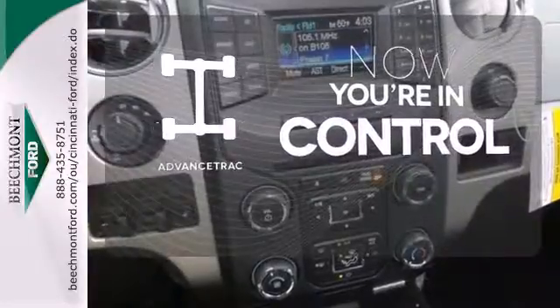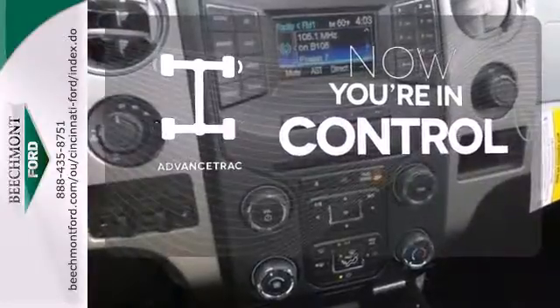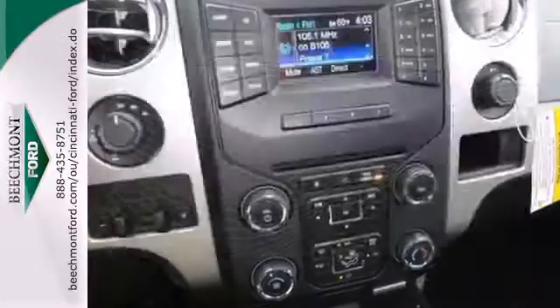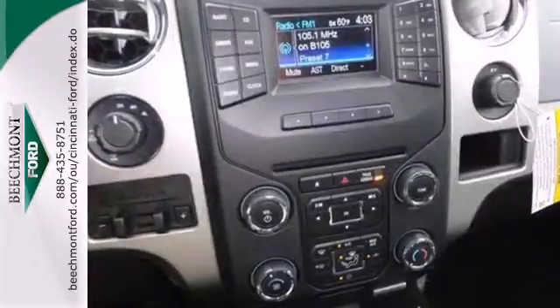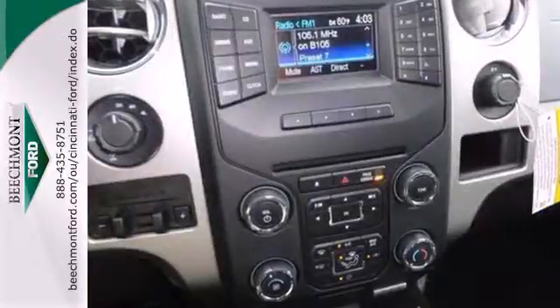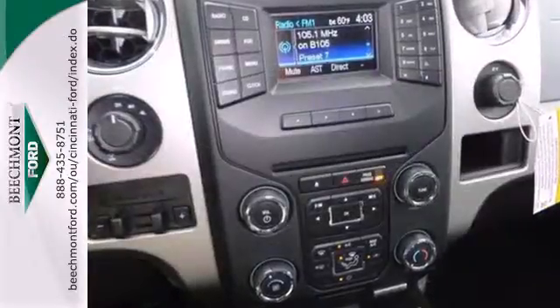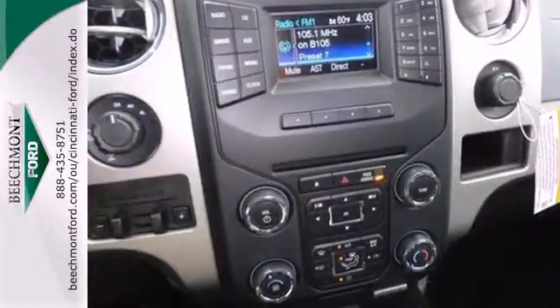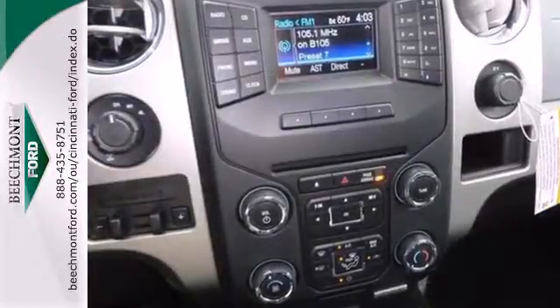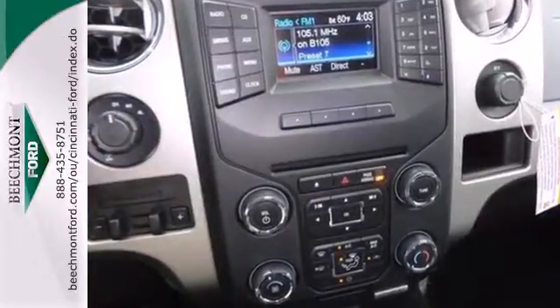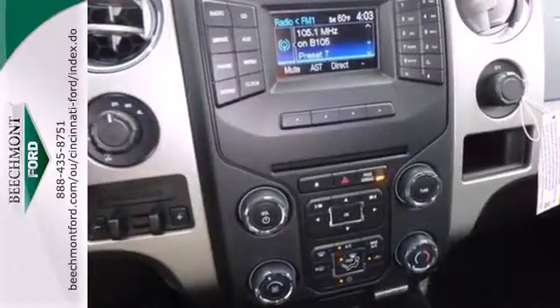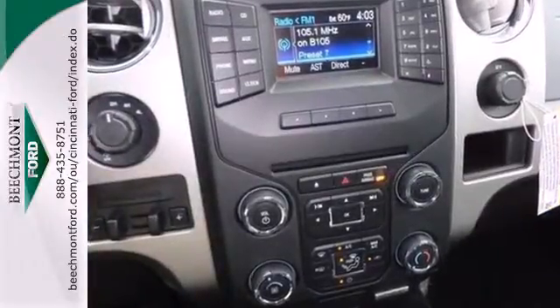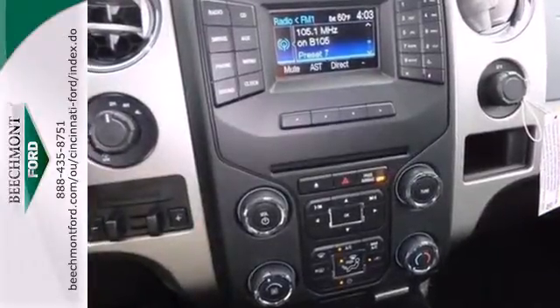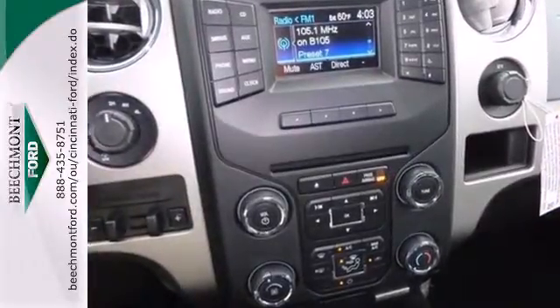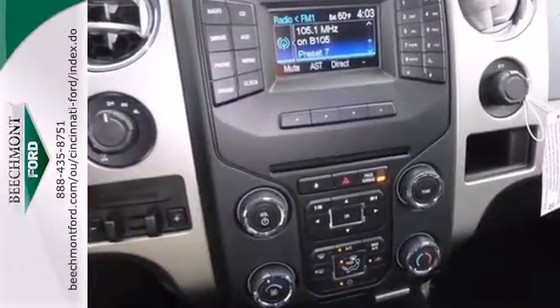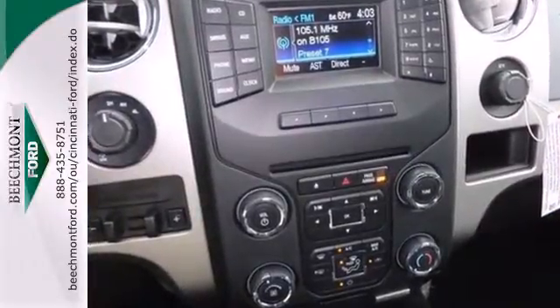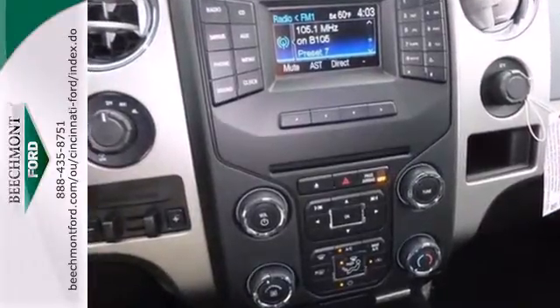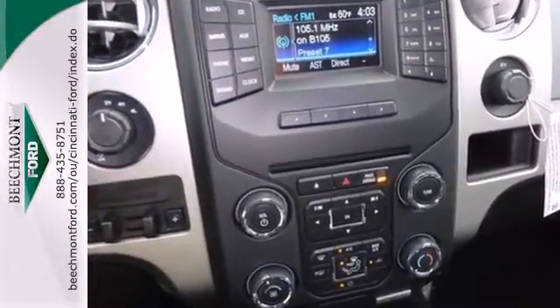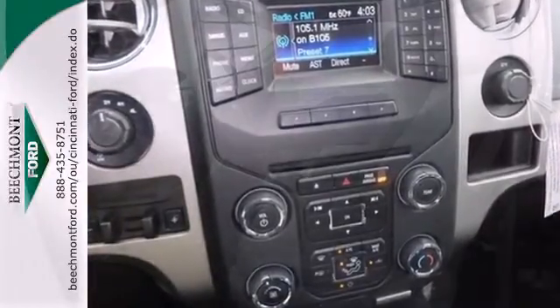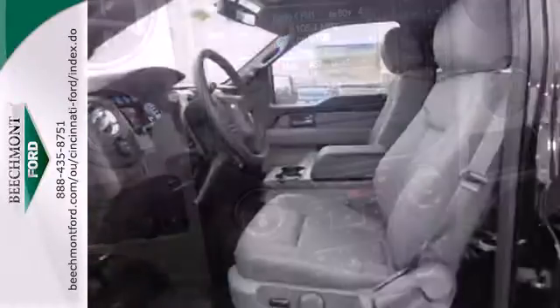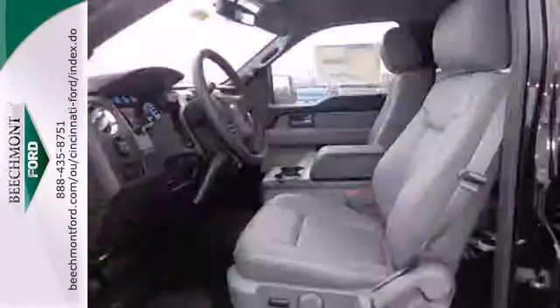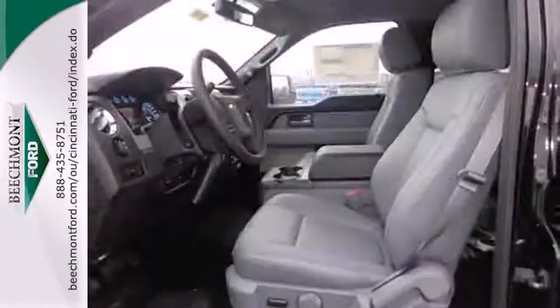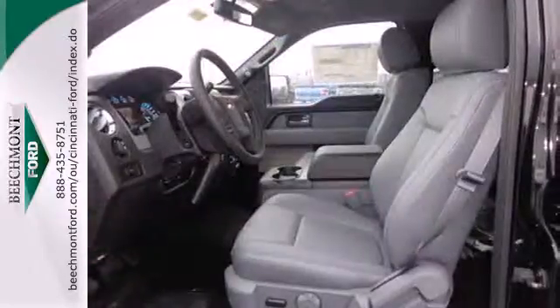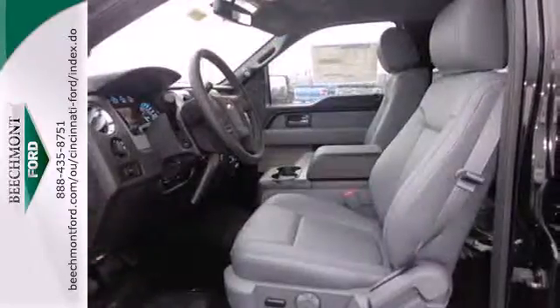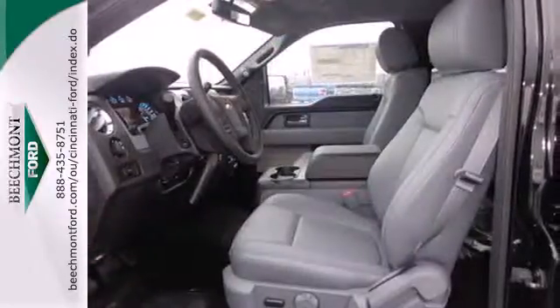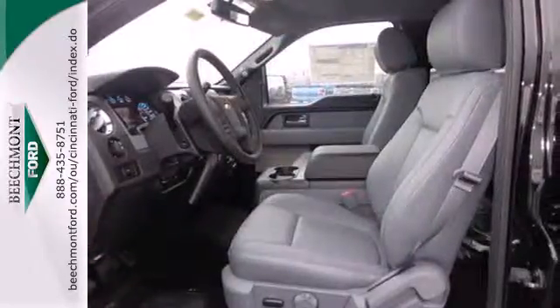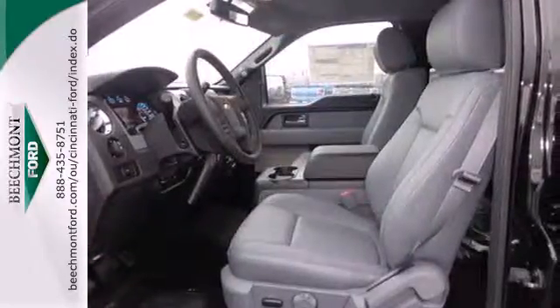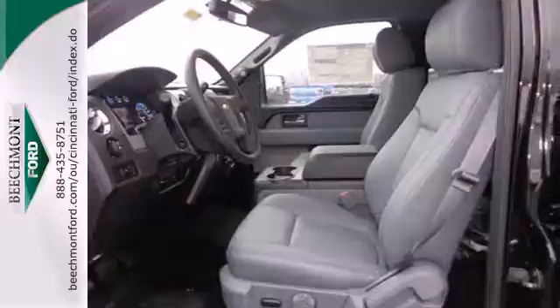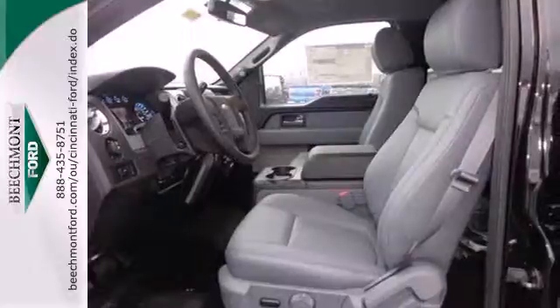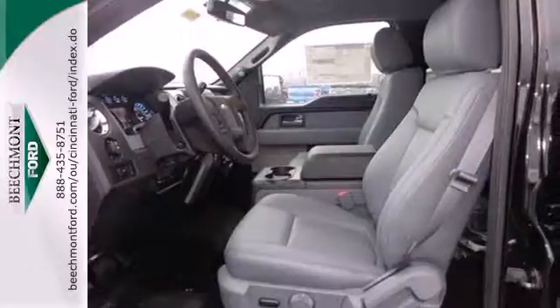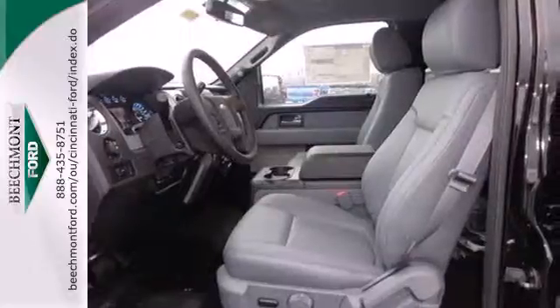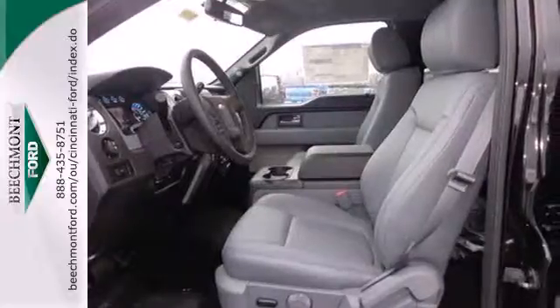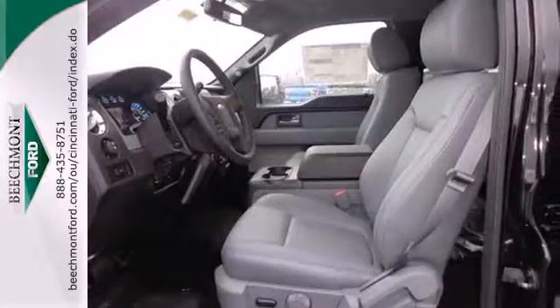For the toughest work, get the toughest truck. This Ford handles anything you throw at it. Give it a try today.